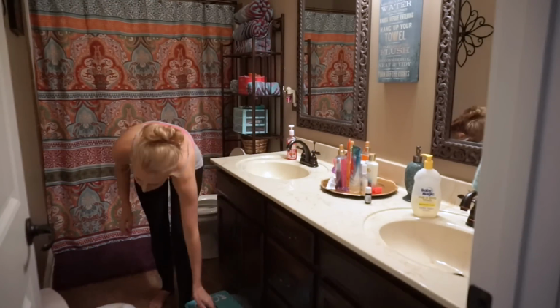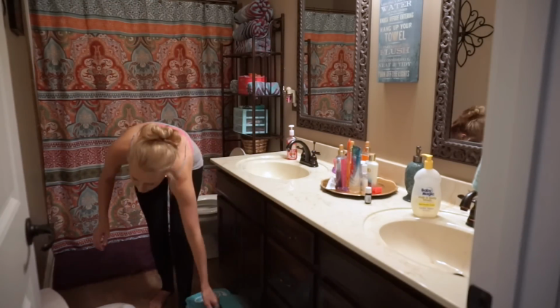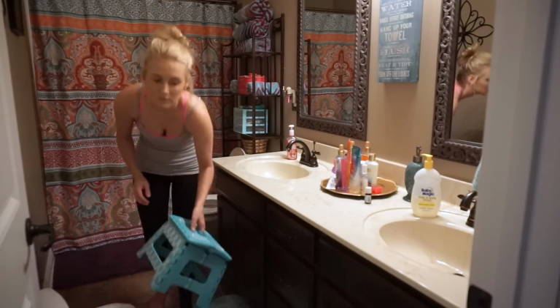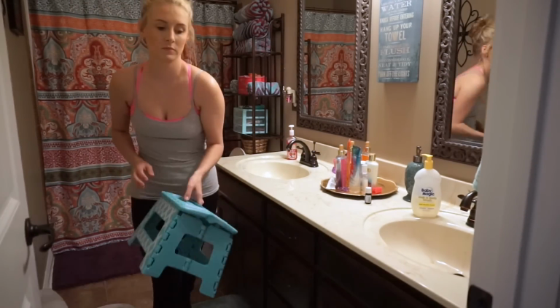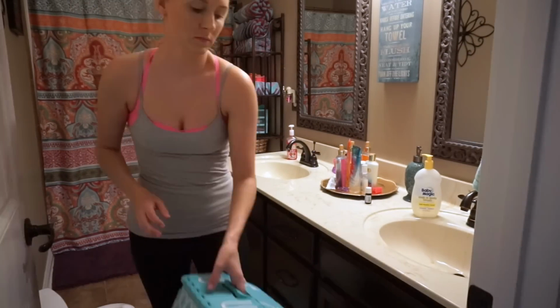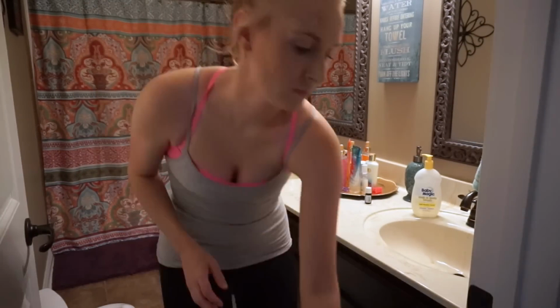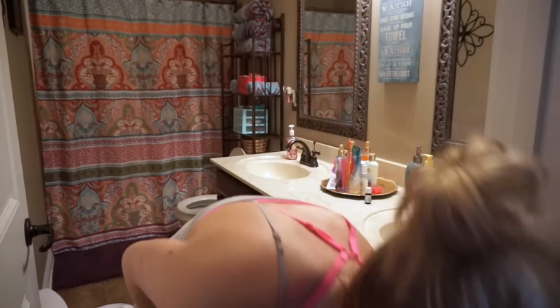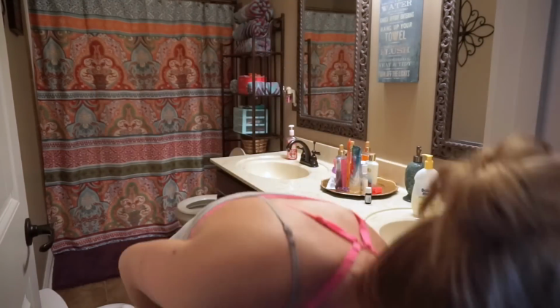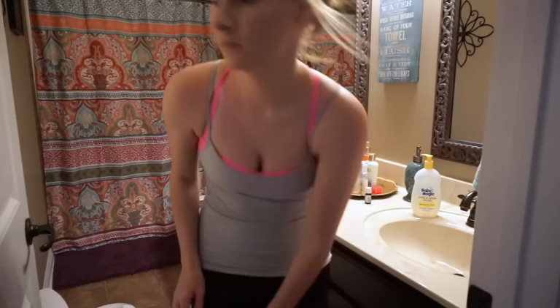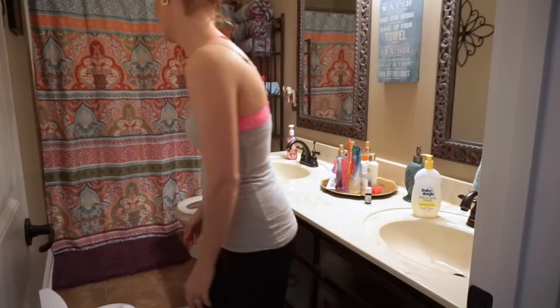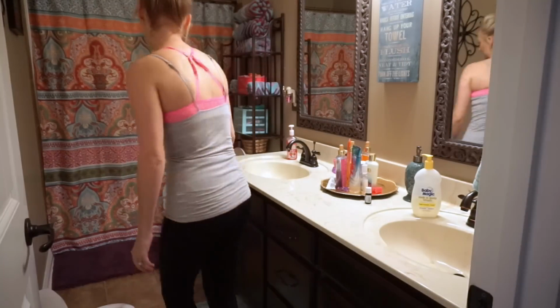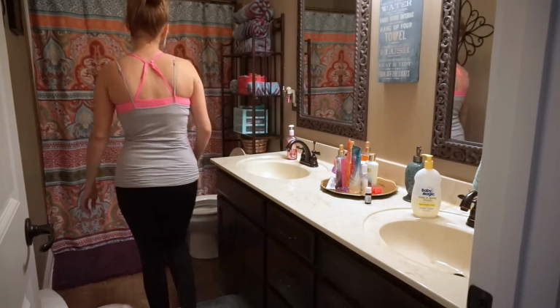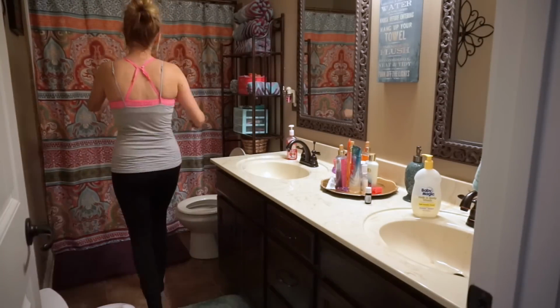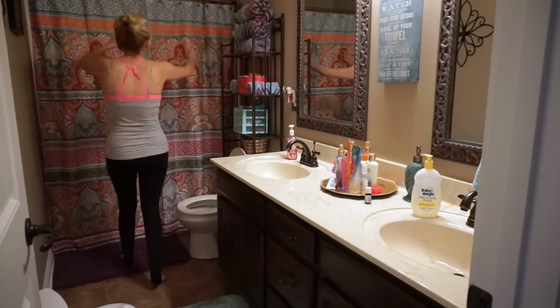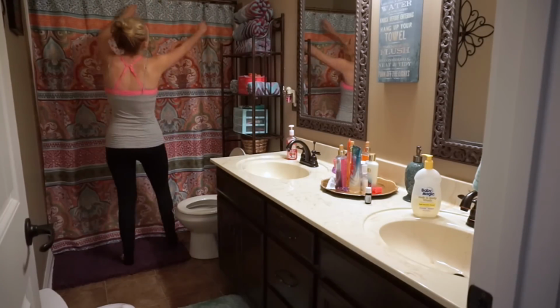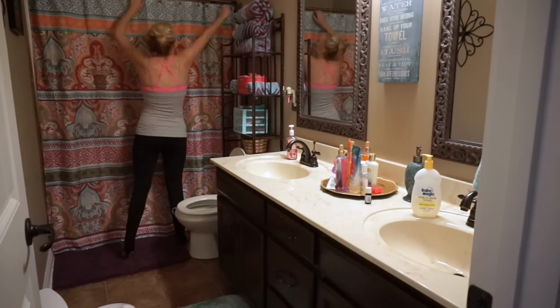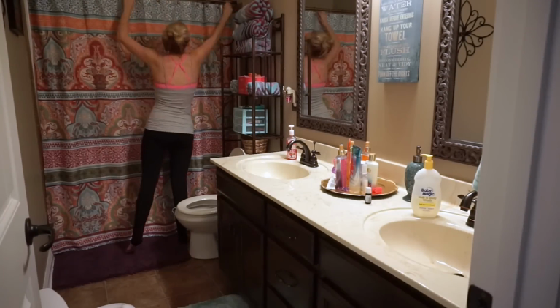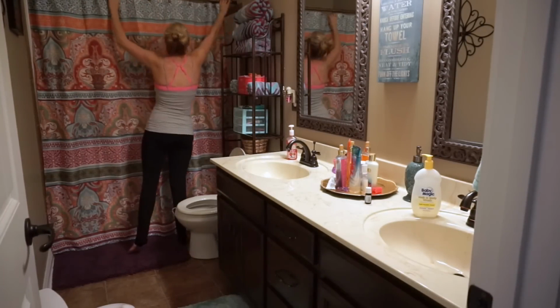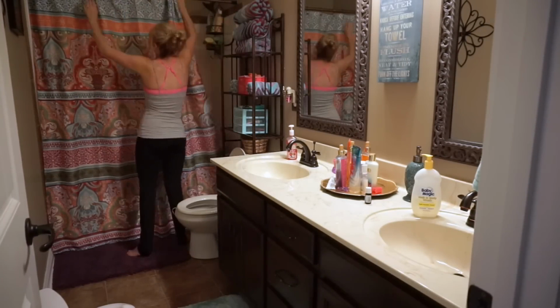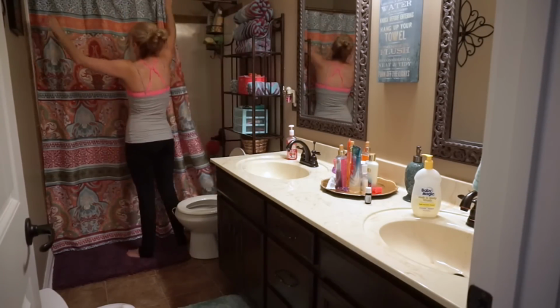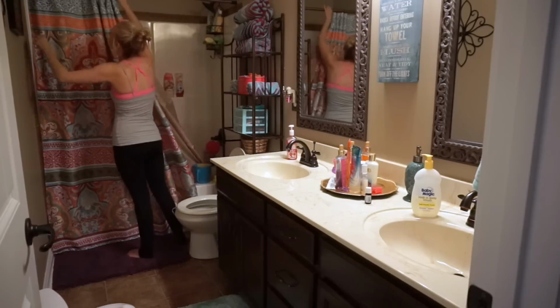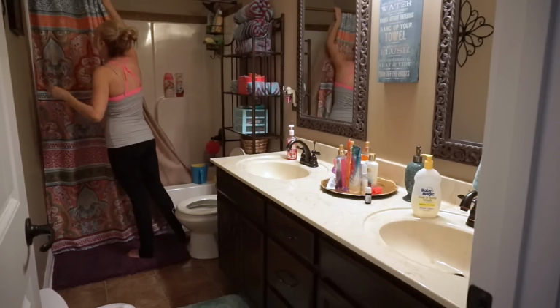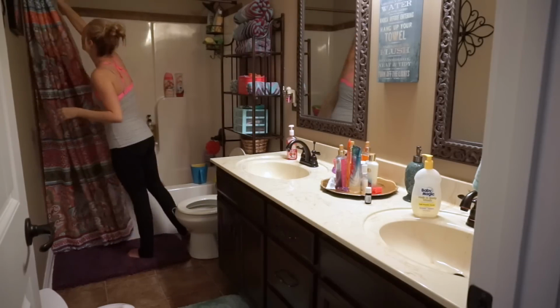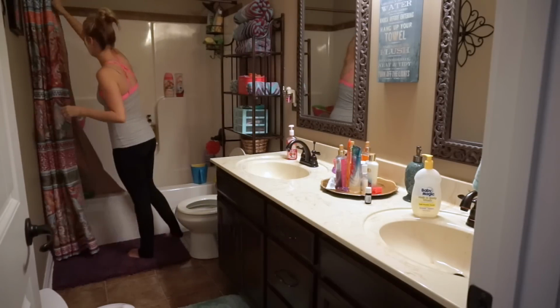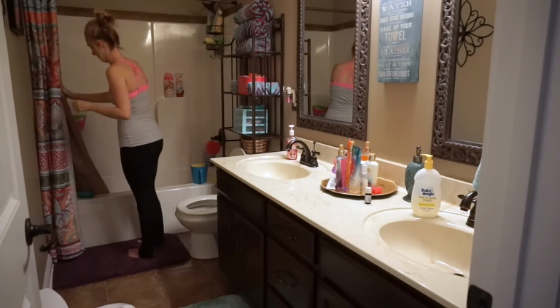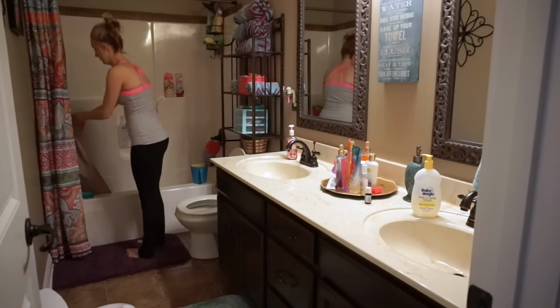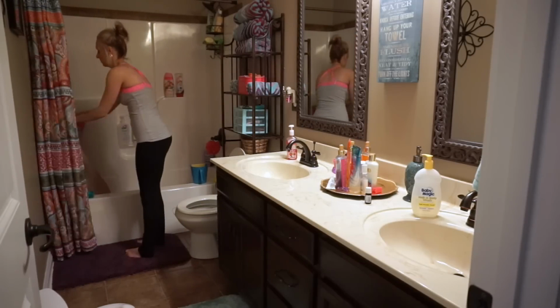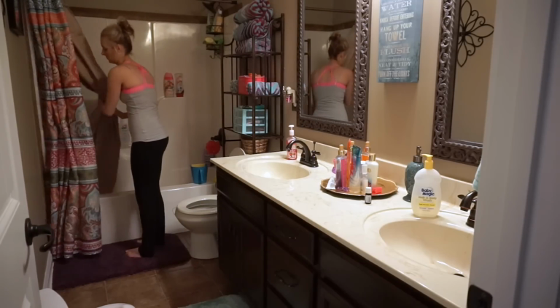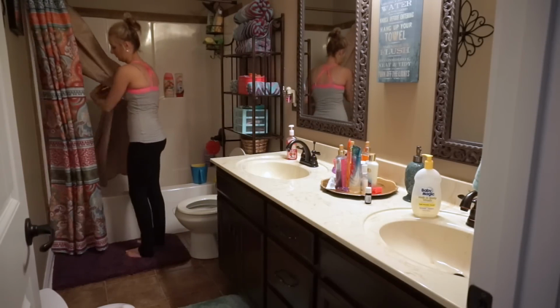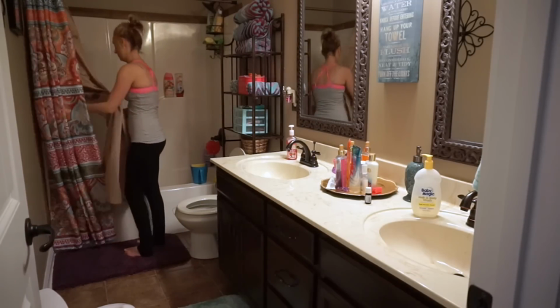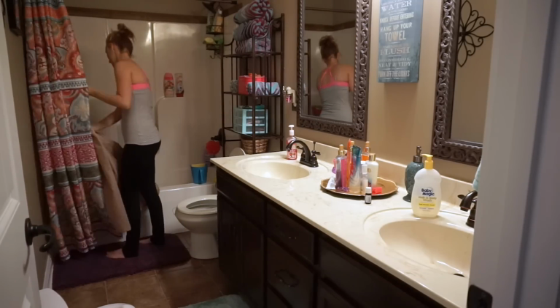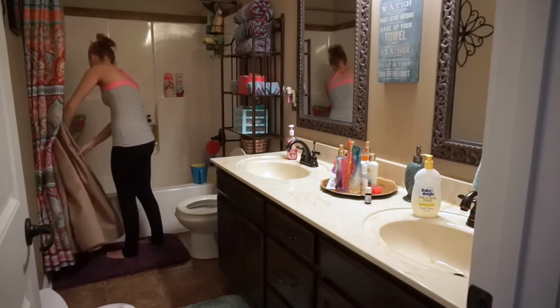So I start off by pulling out all the towels, the hand towels, the rugs, and I go and throw them into the washer.